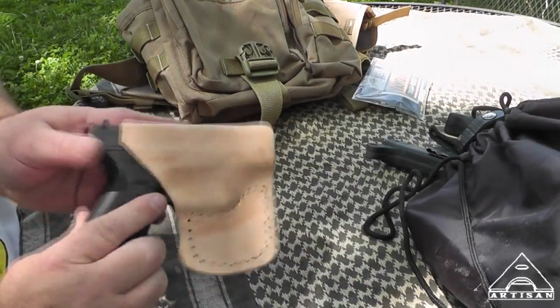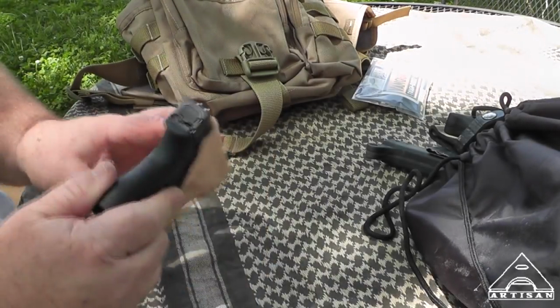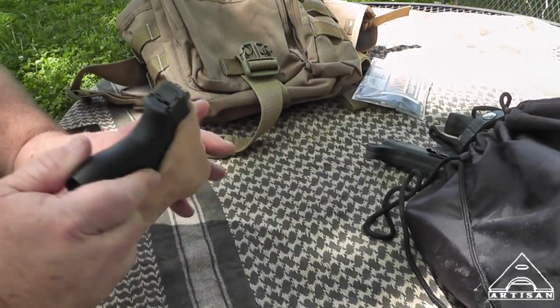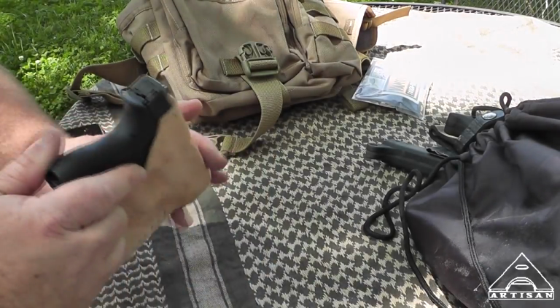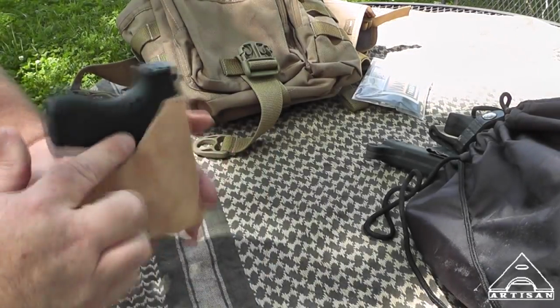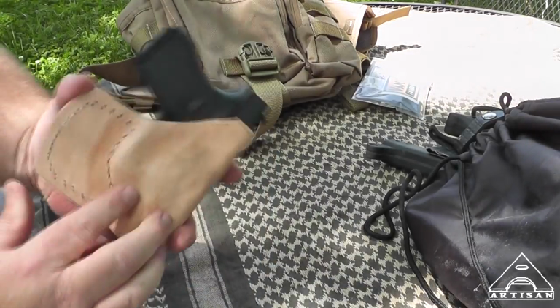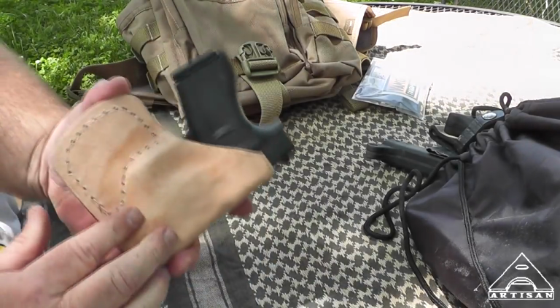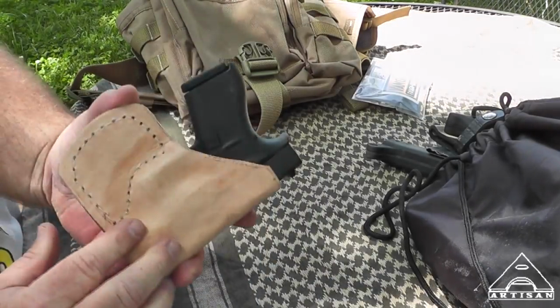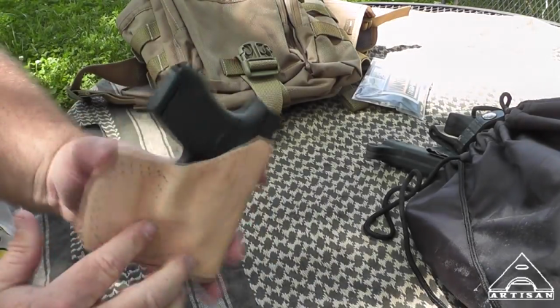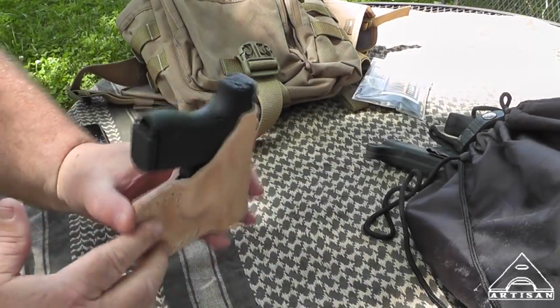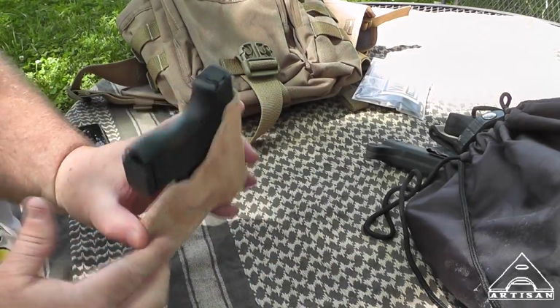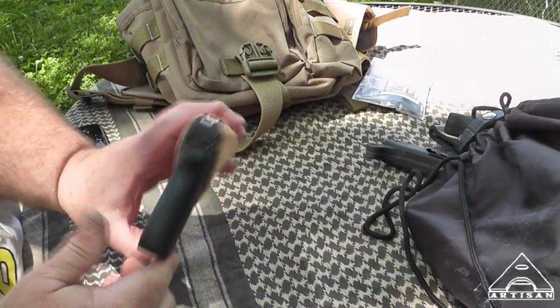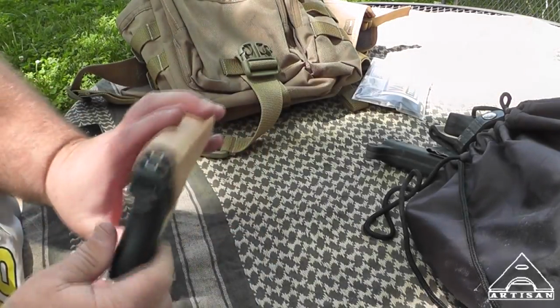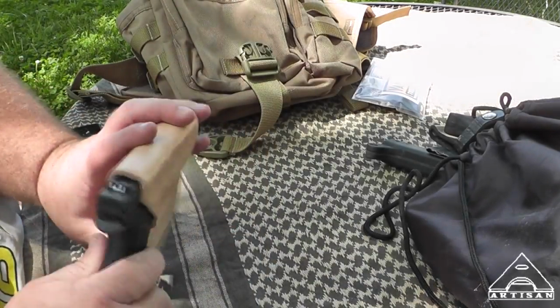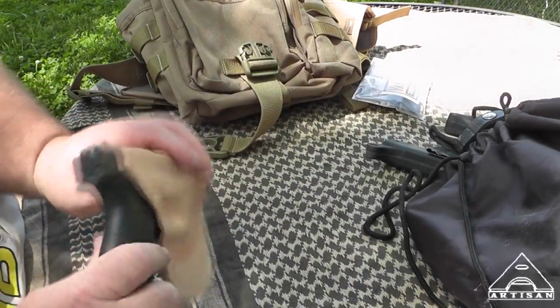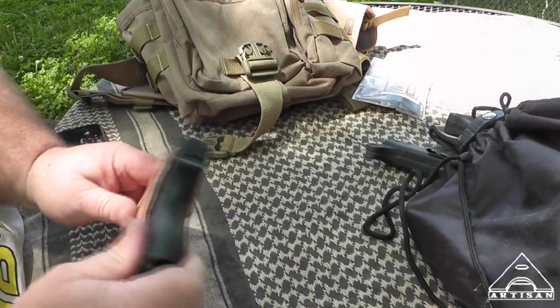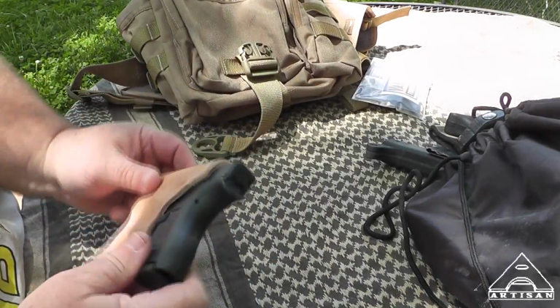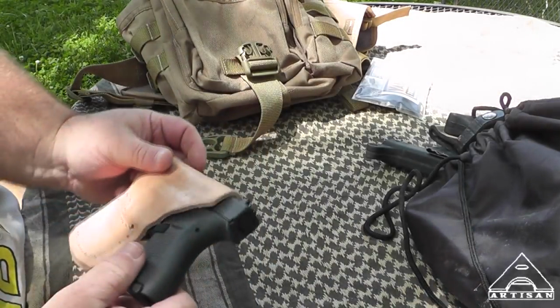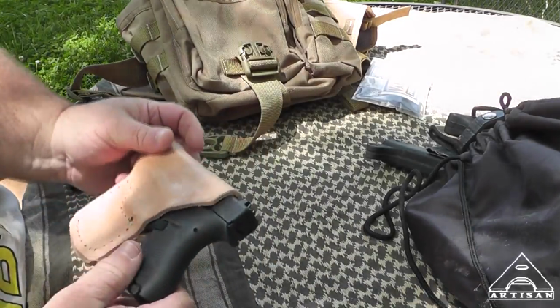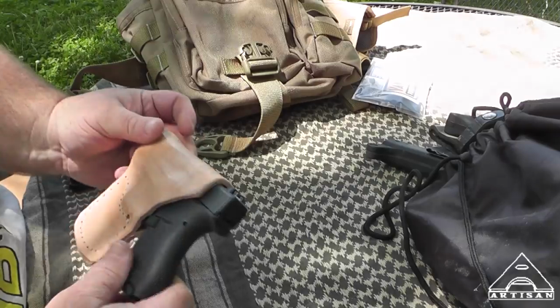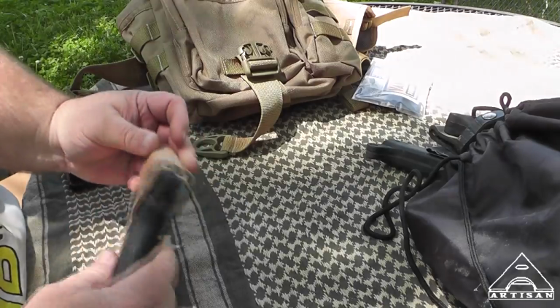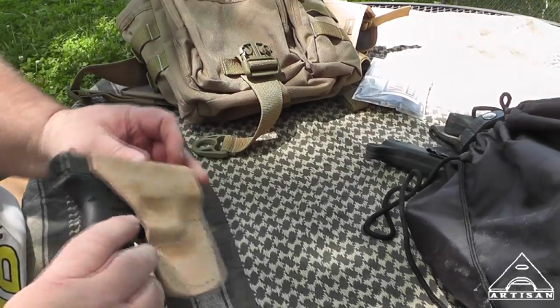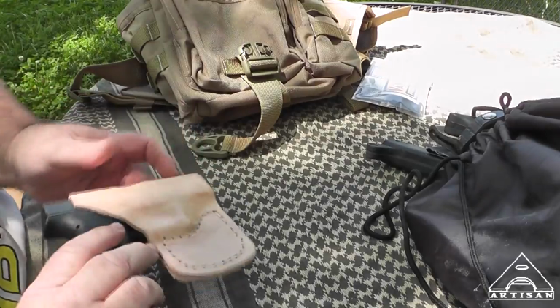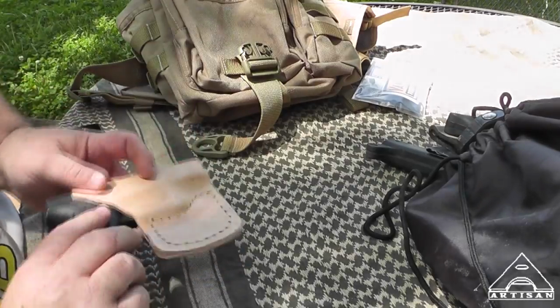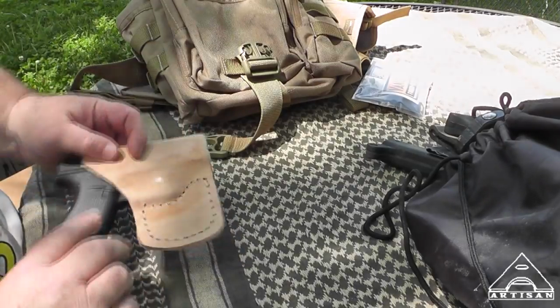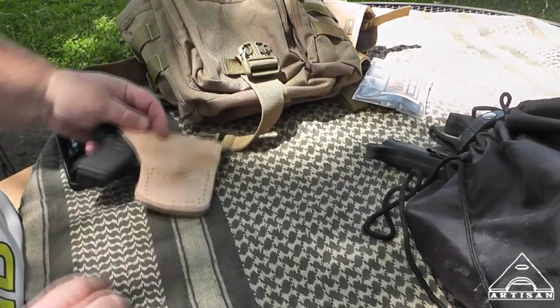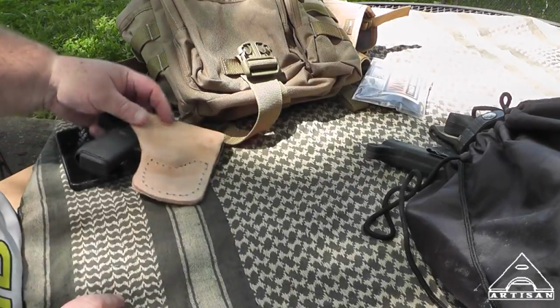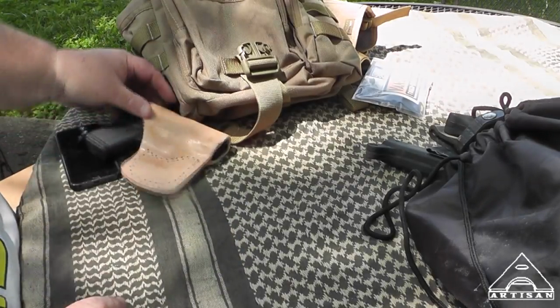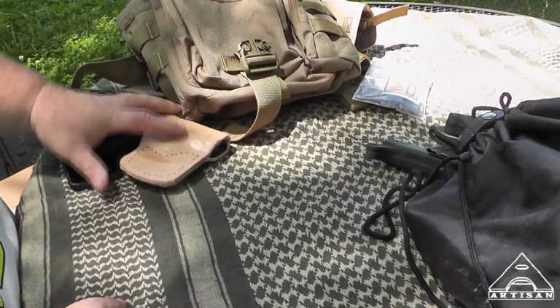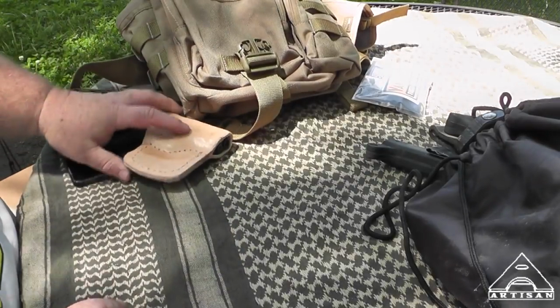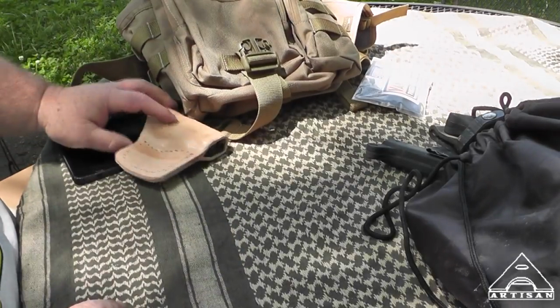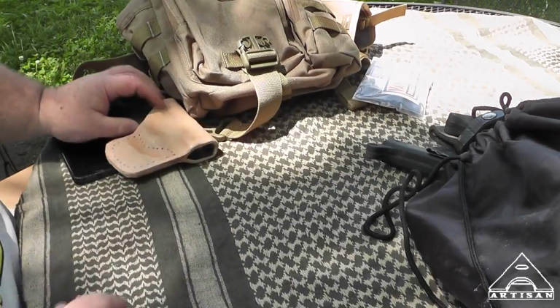It has the MOLLE with Powell's webbing. Wonder where that can go — the Glock 42. We'll figure that out.